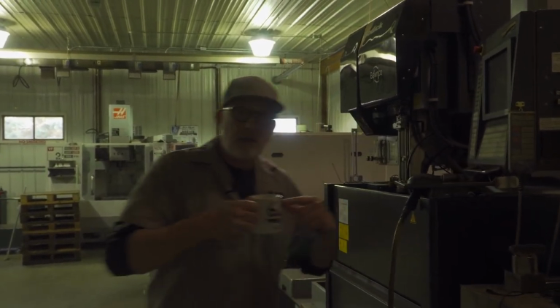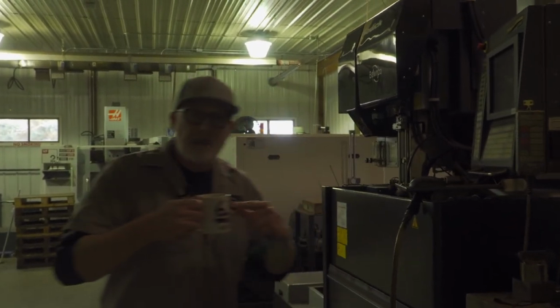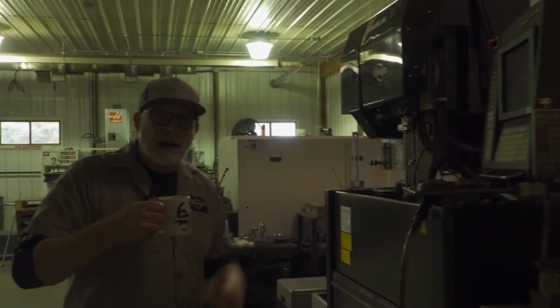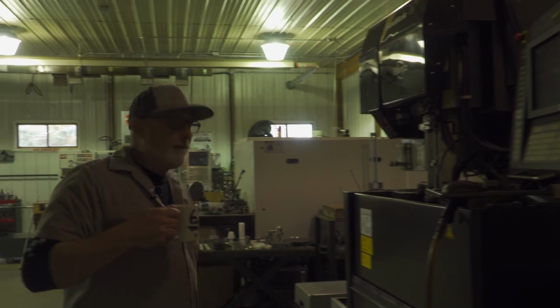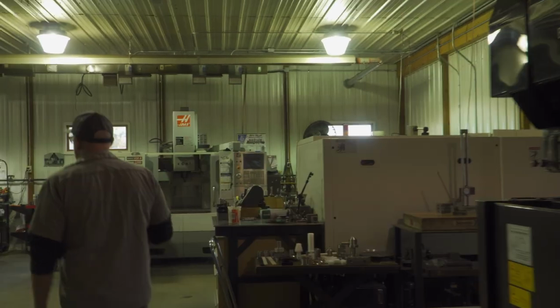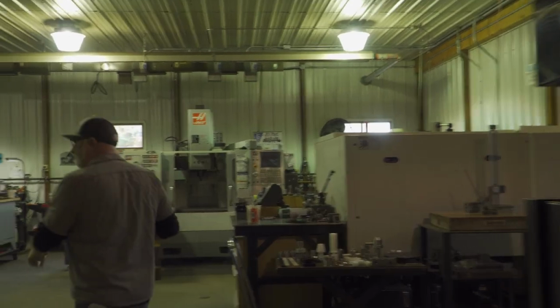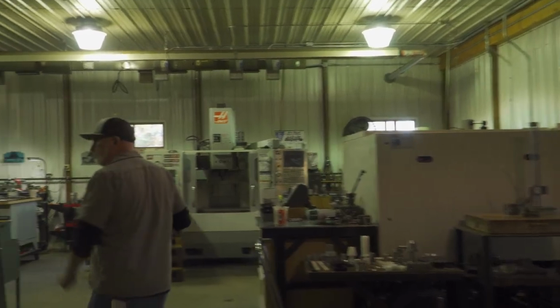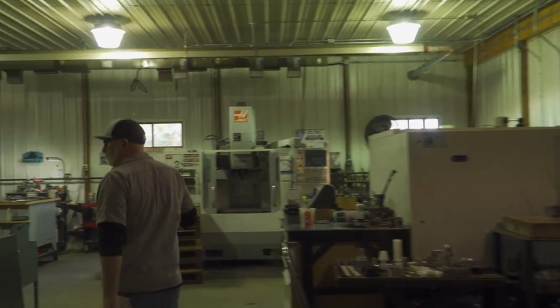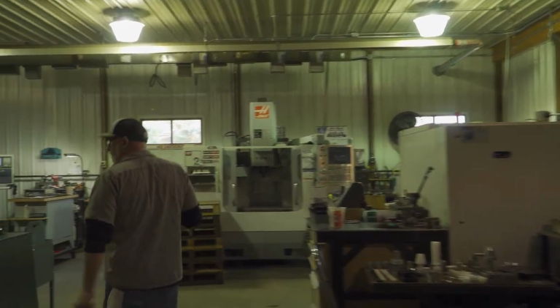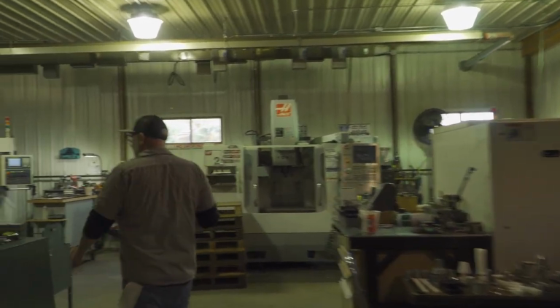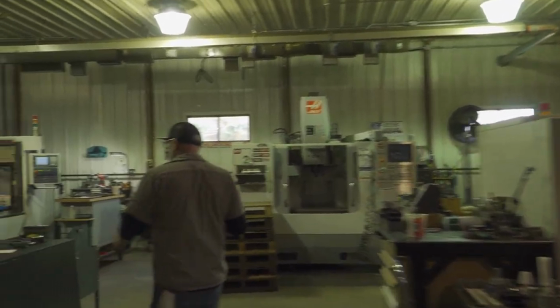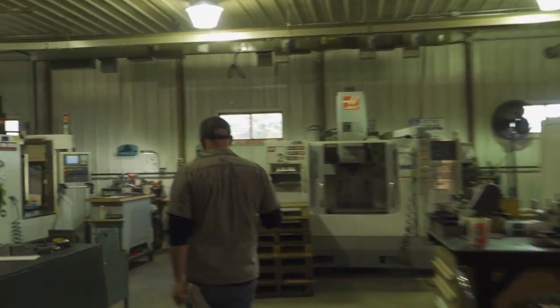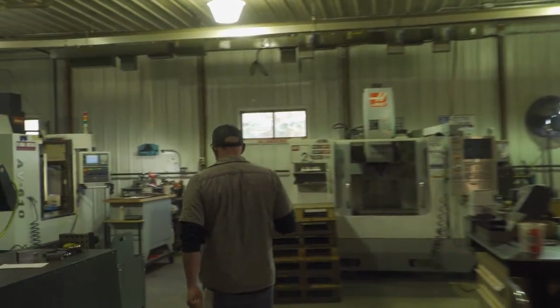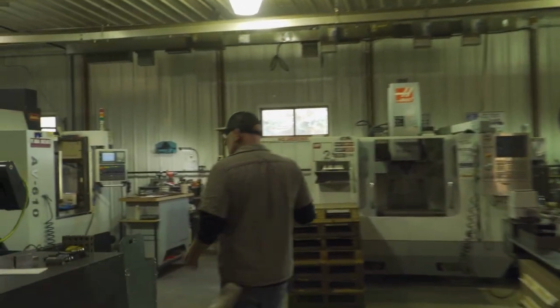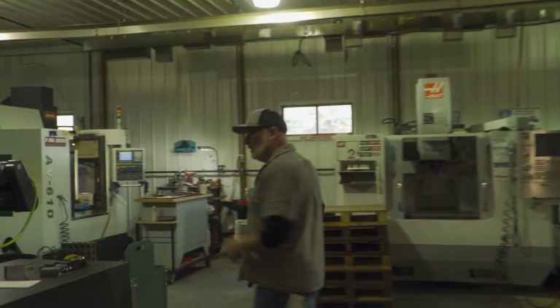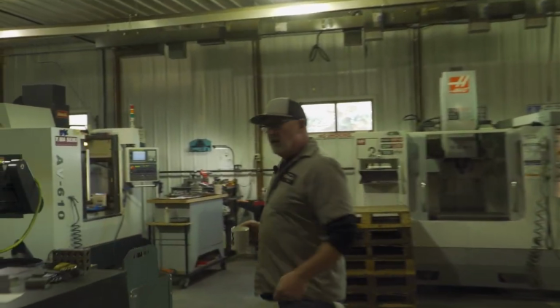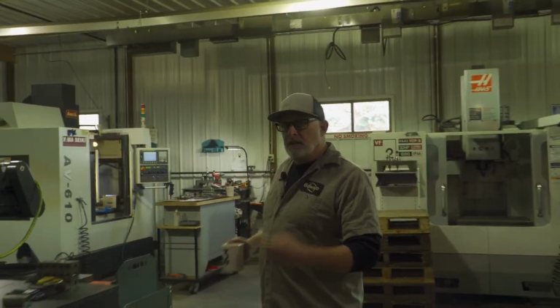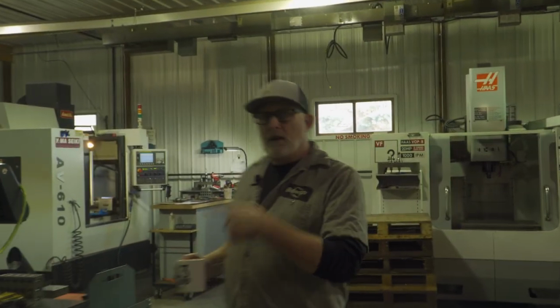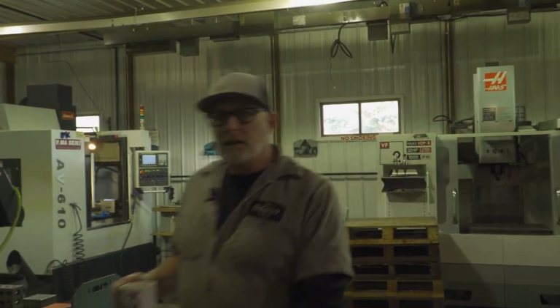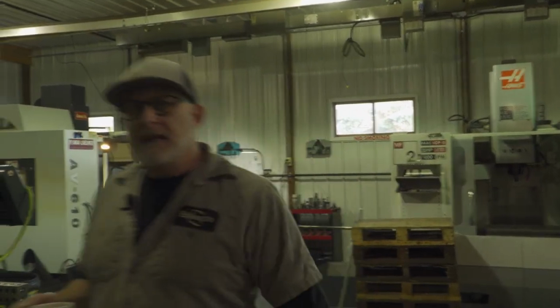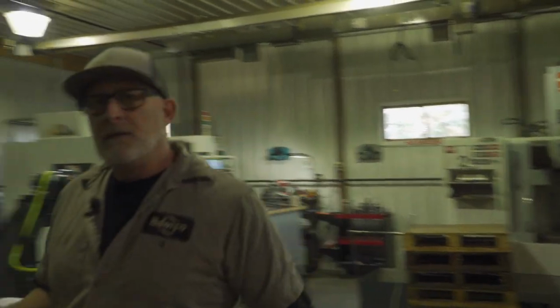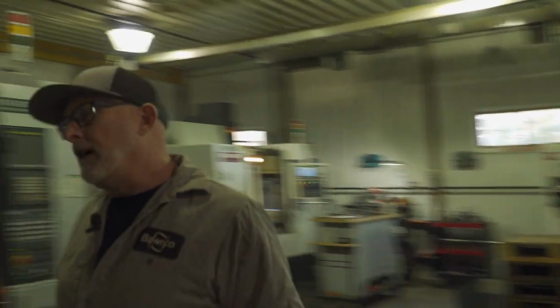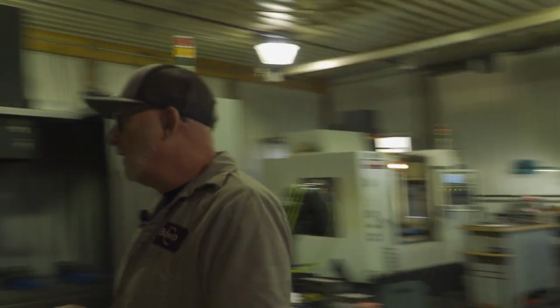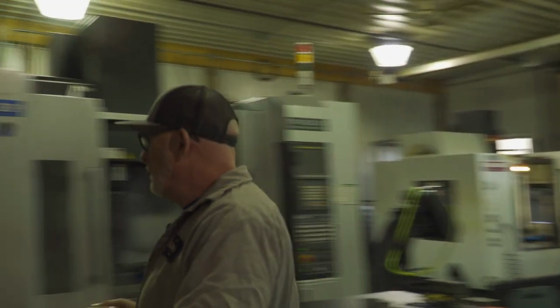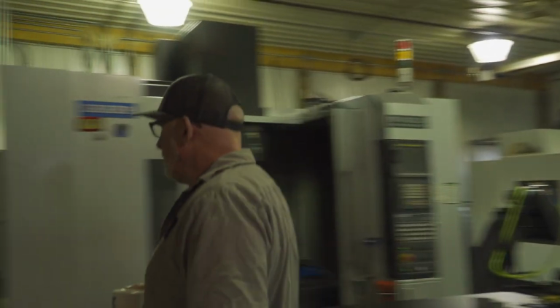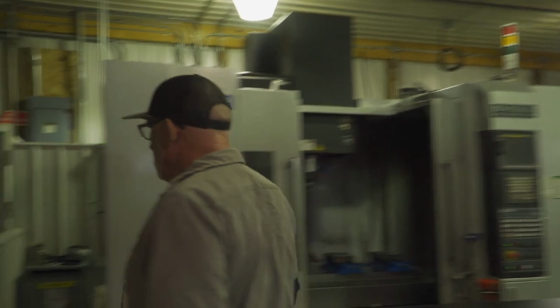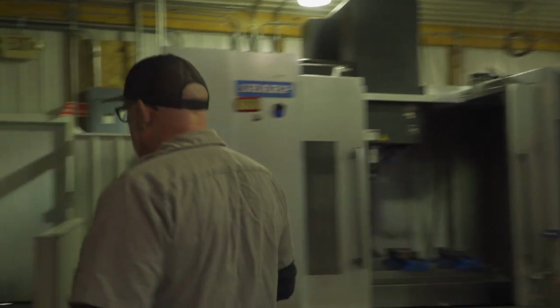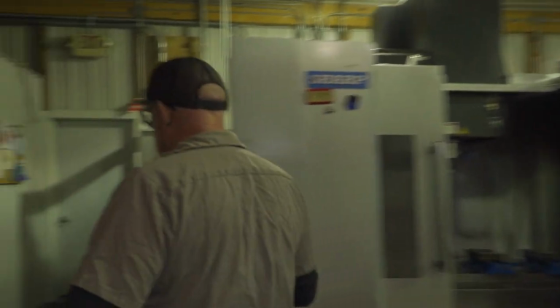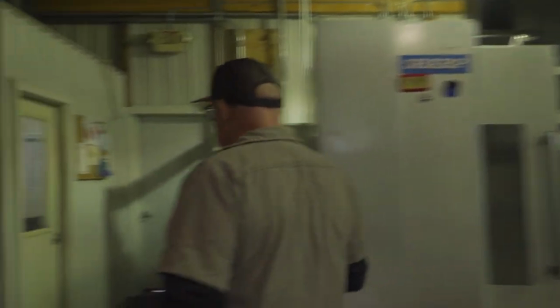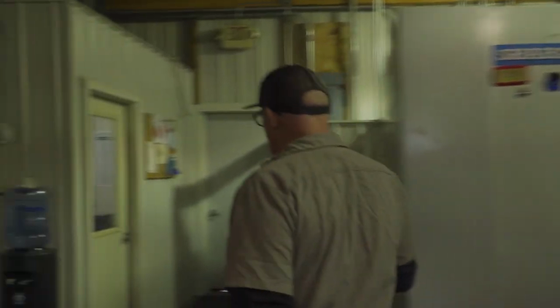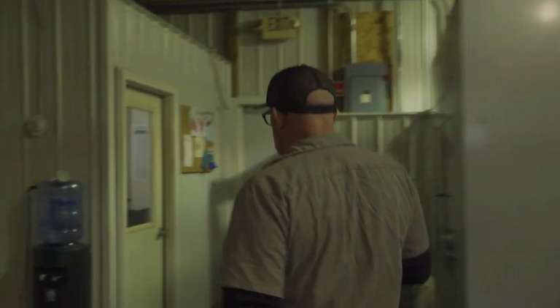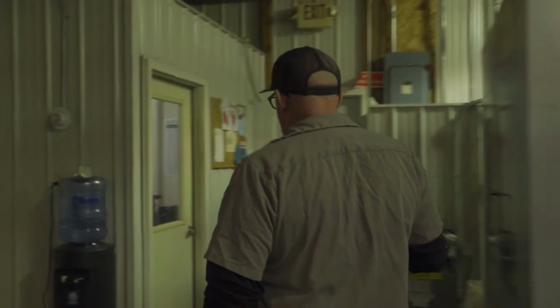Can't forget my coffee. This is what we do once in a while.